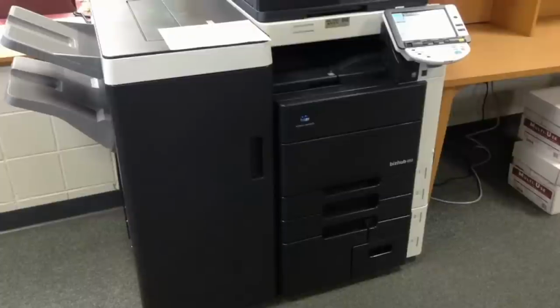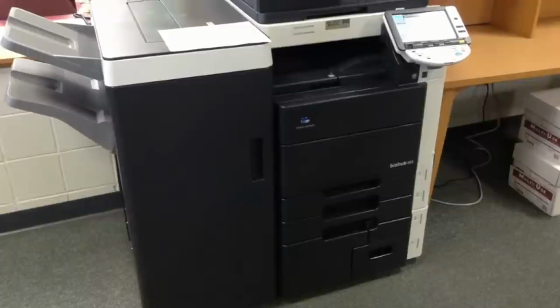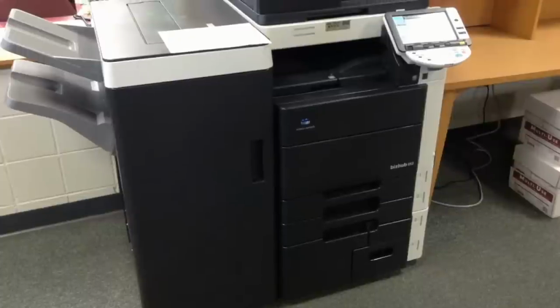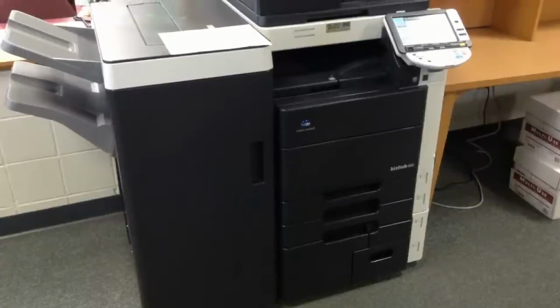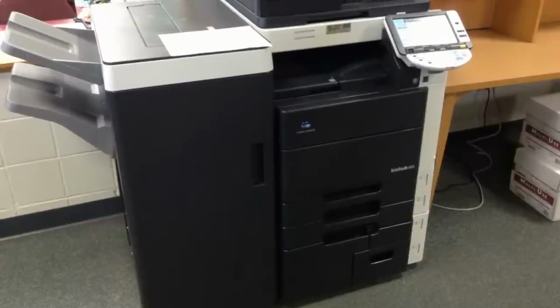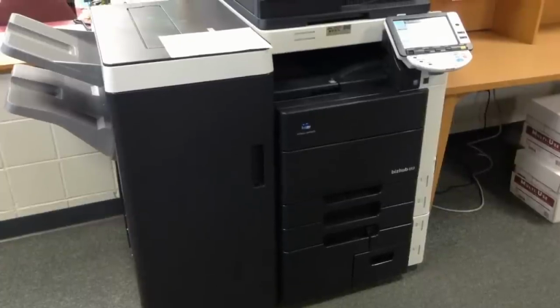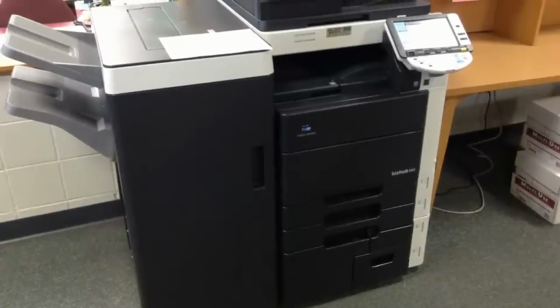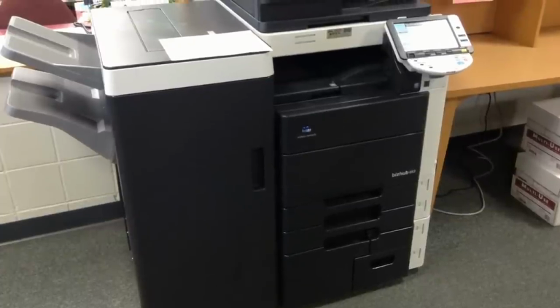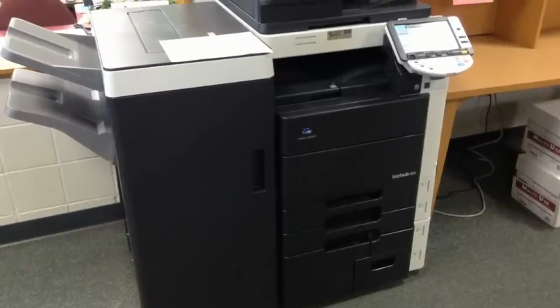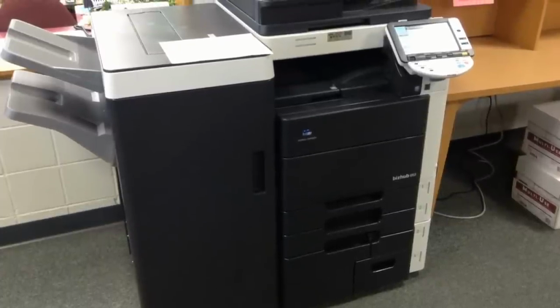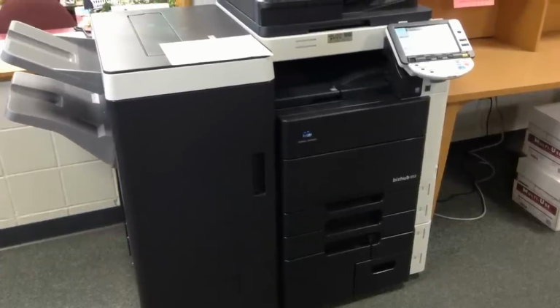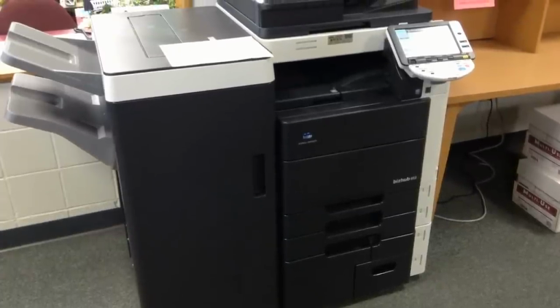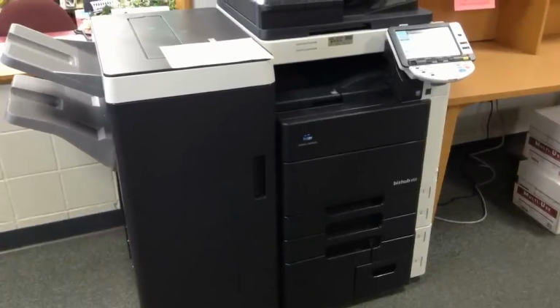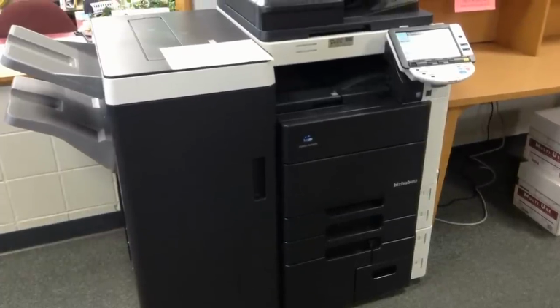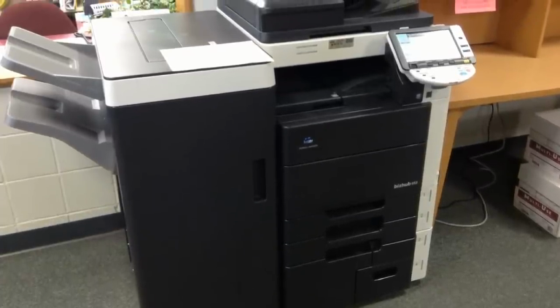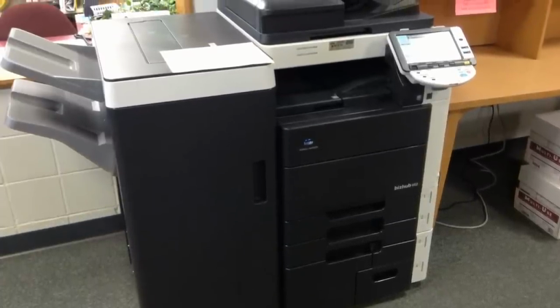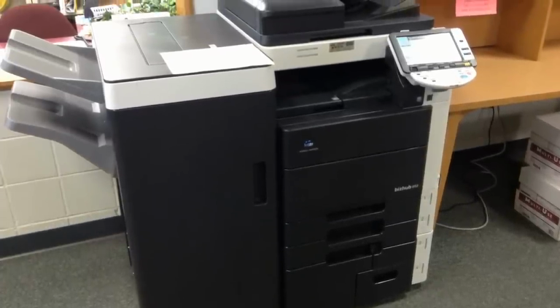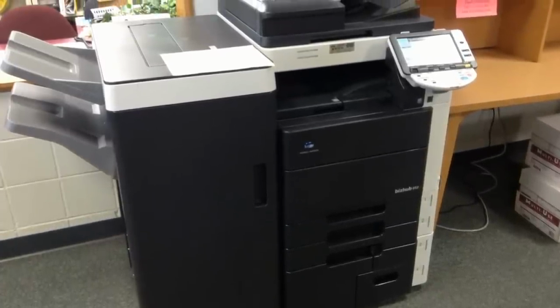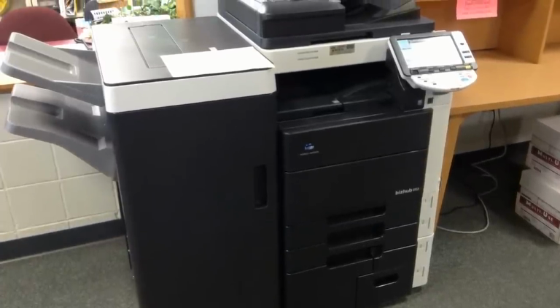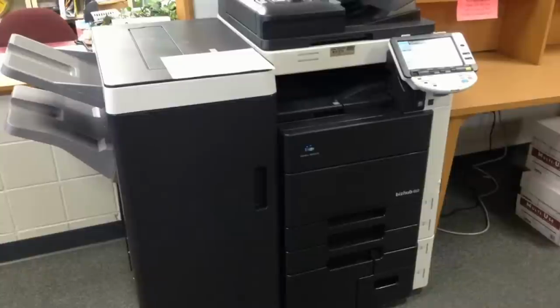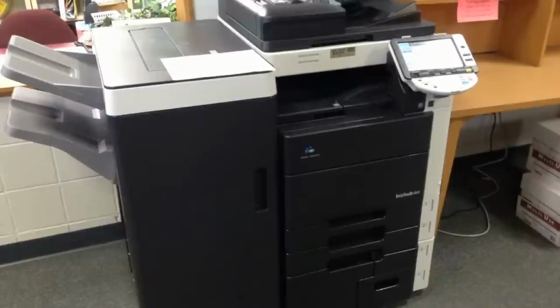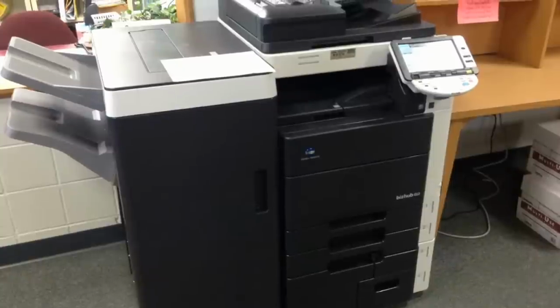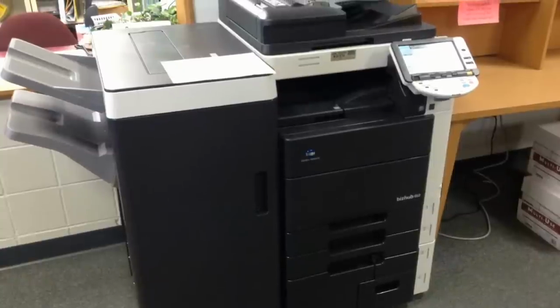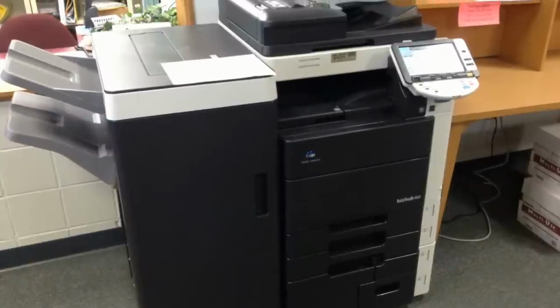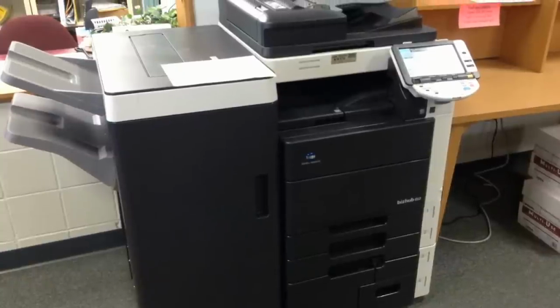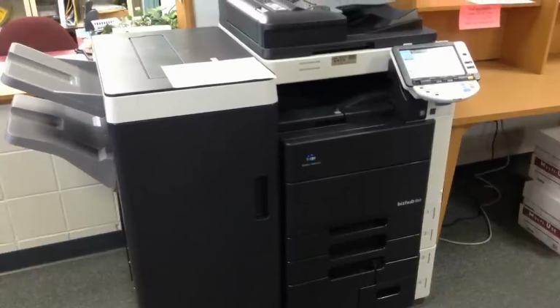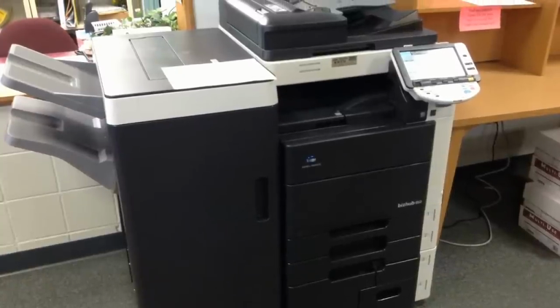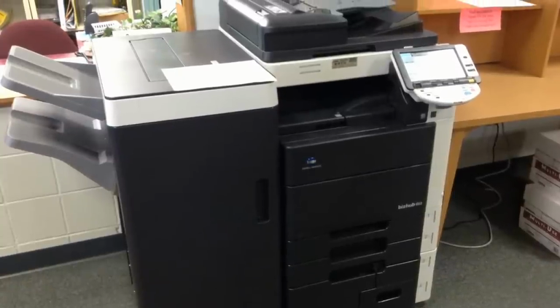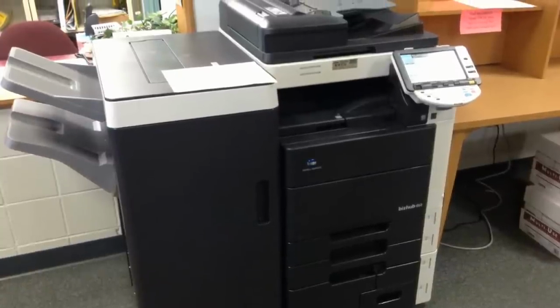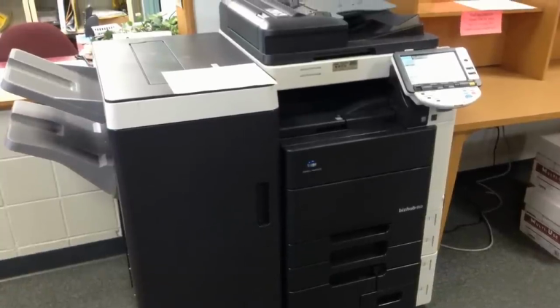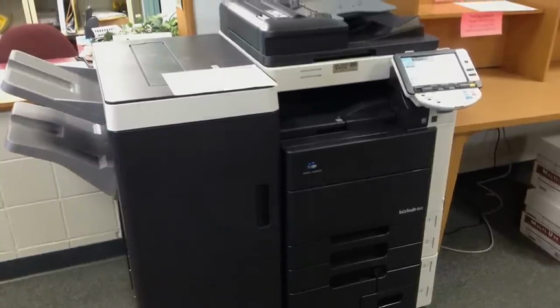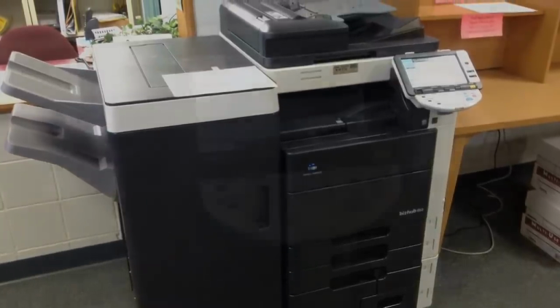Welcome to the new Library Copy Machine. Let's learn how to start using it.